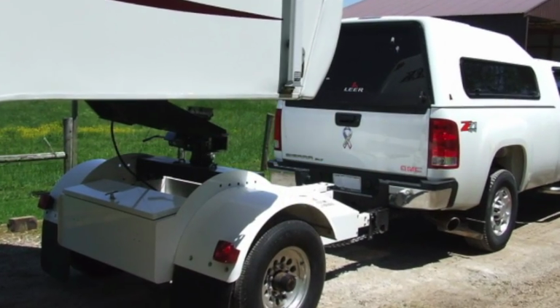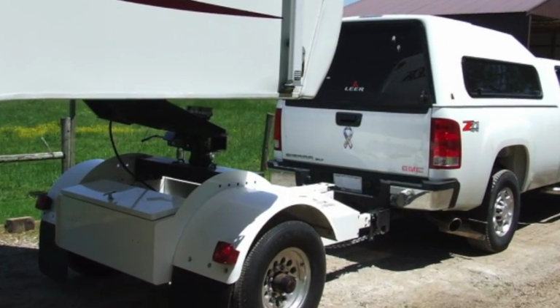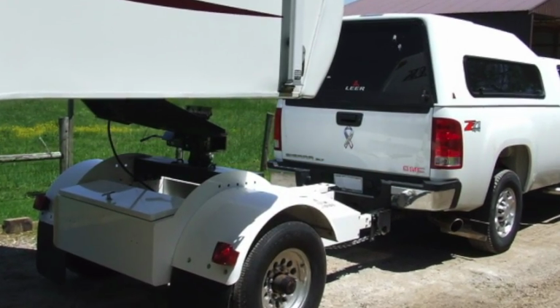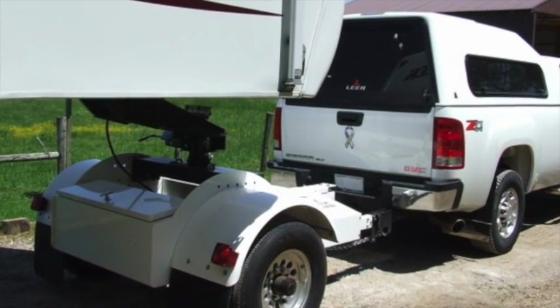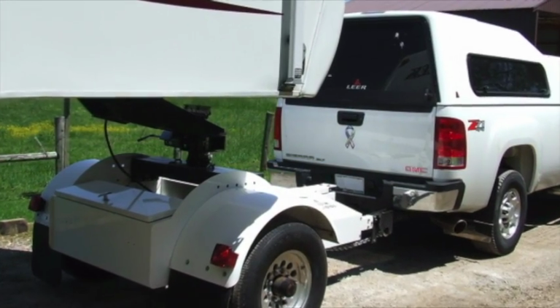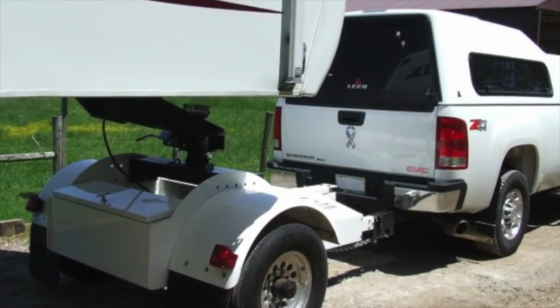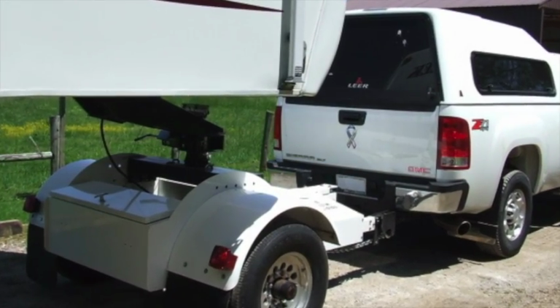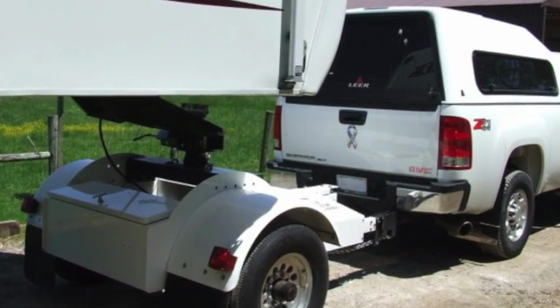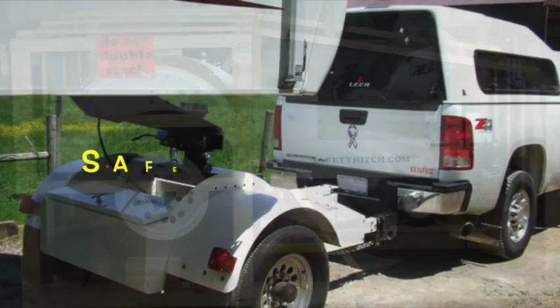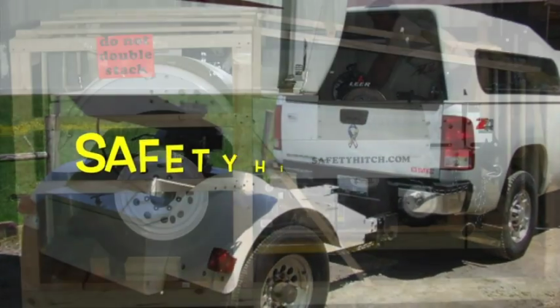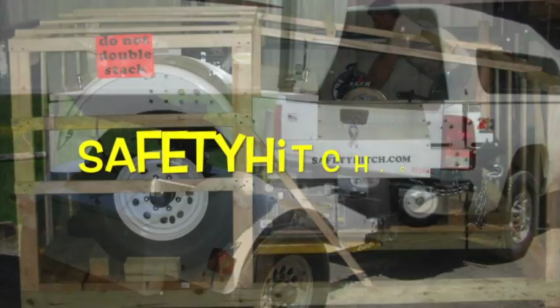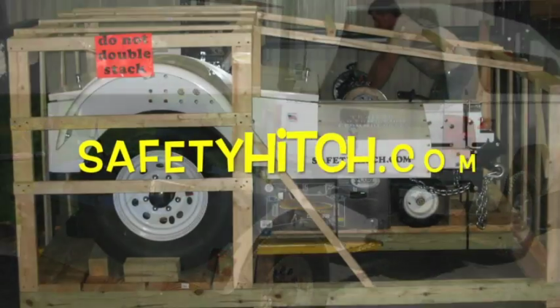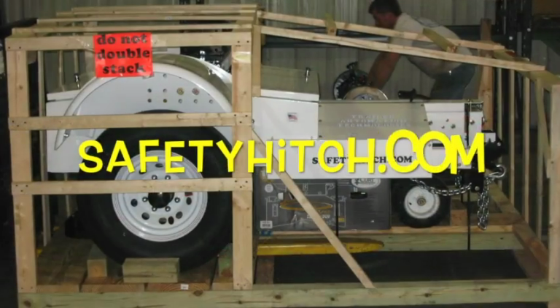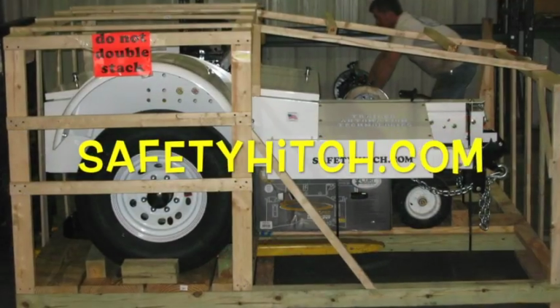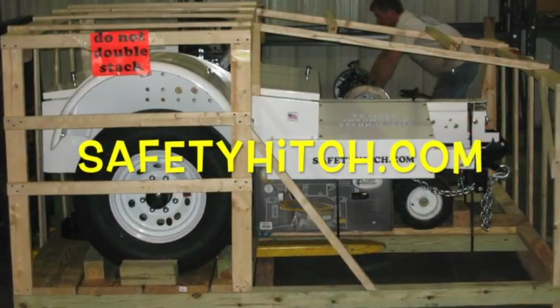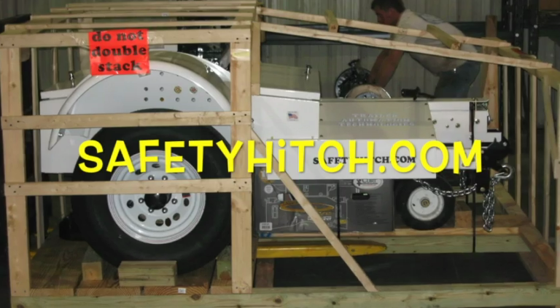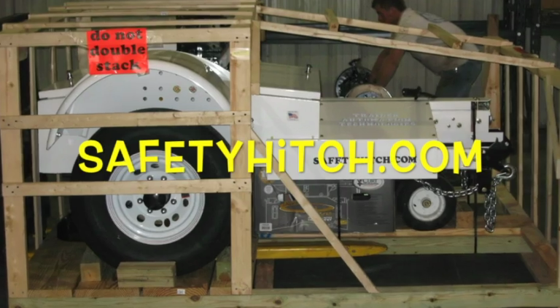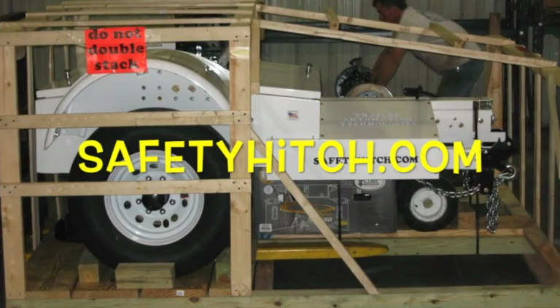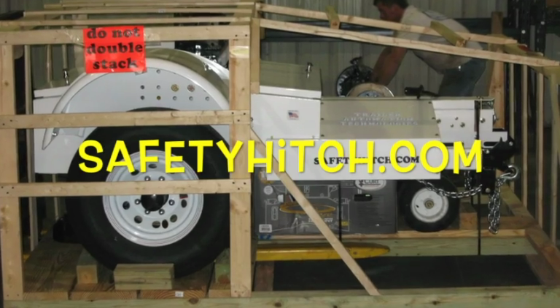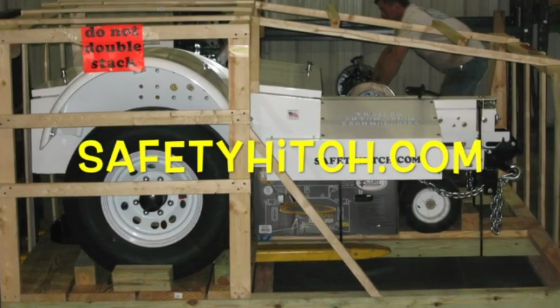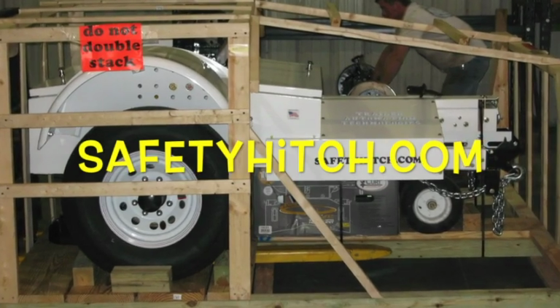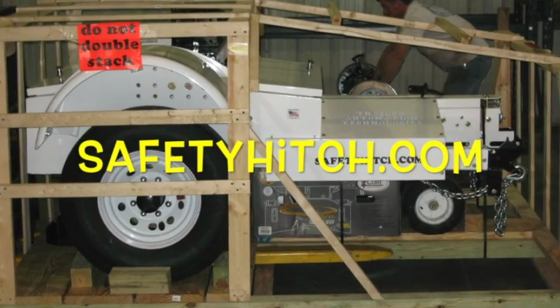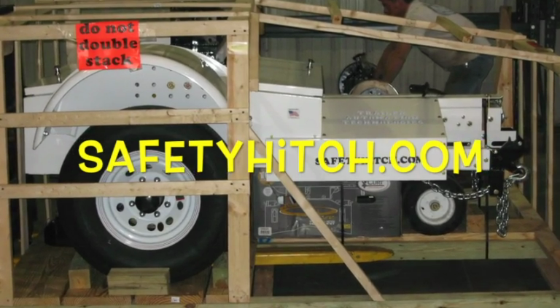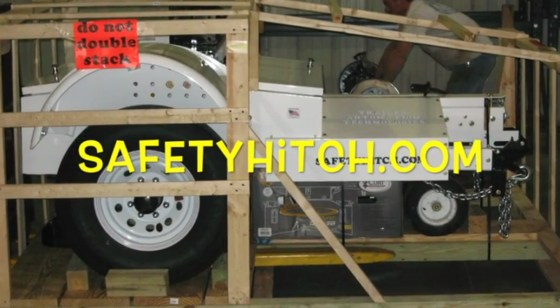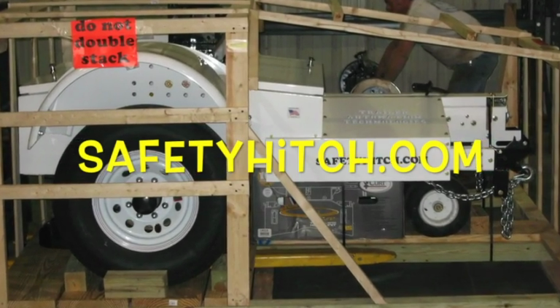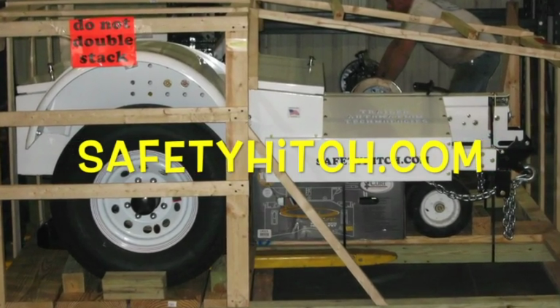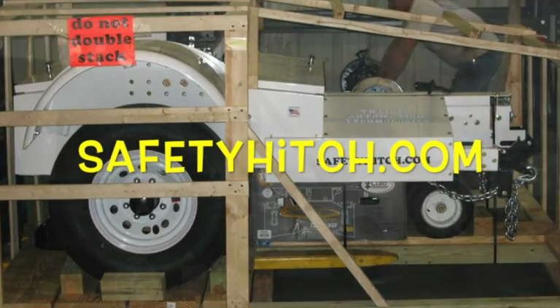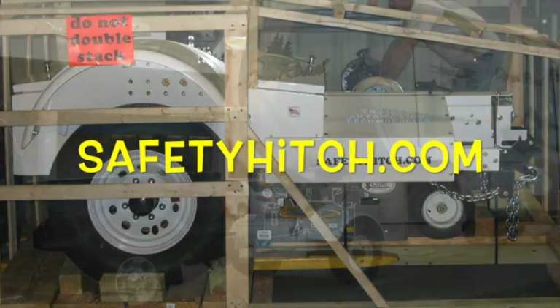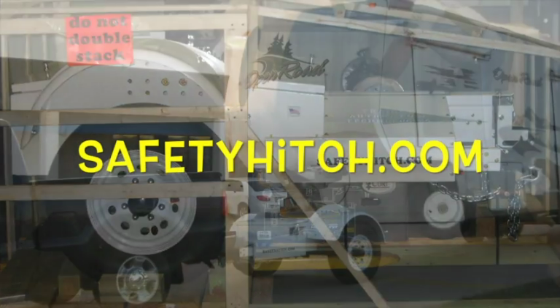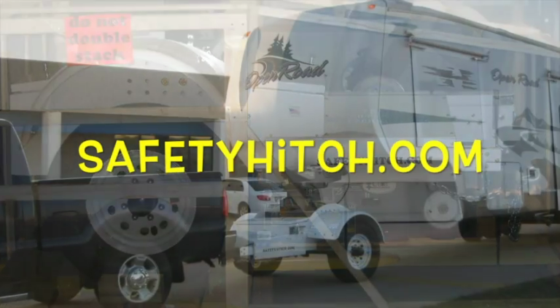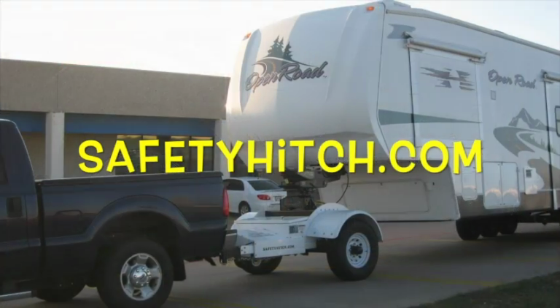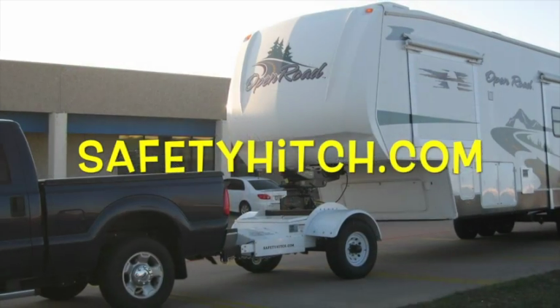Learn more by visiting safetyhitch.com — setting the bar in automated trailer hitch systems.